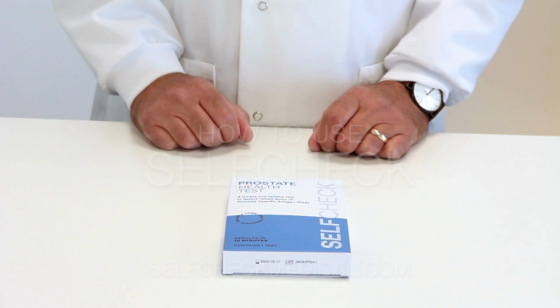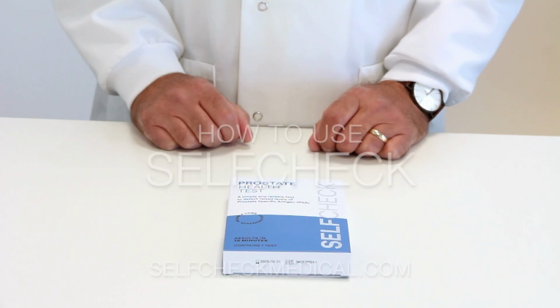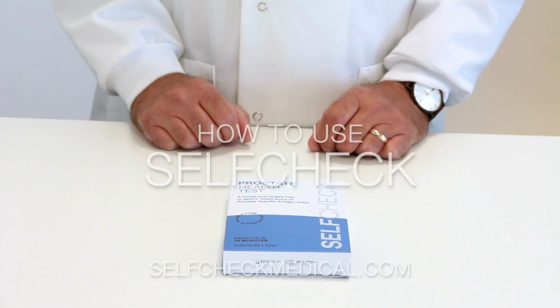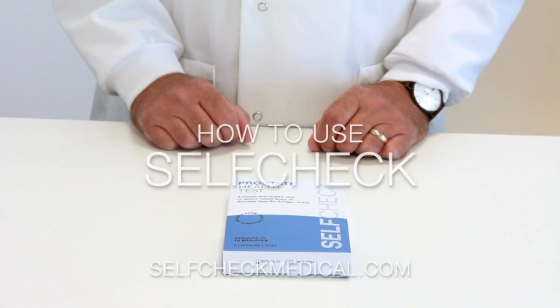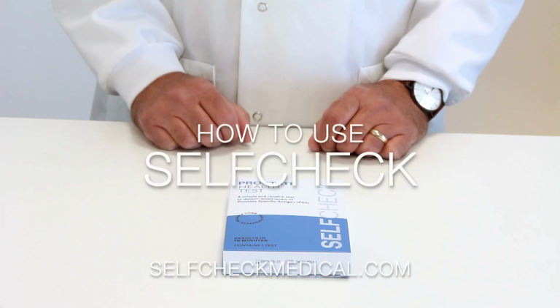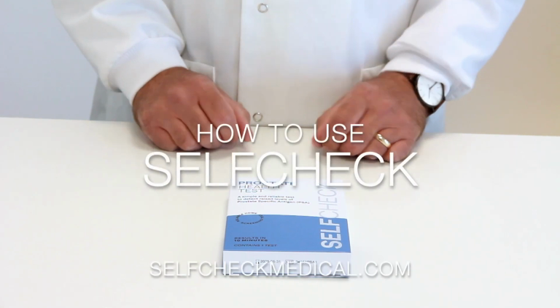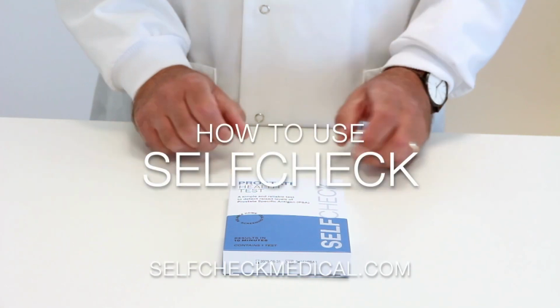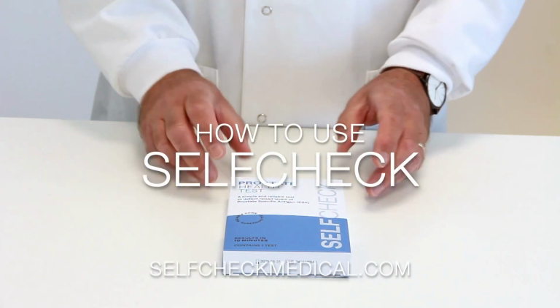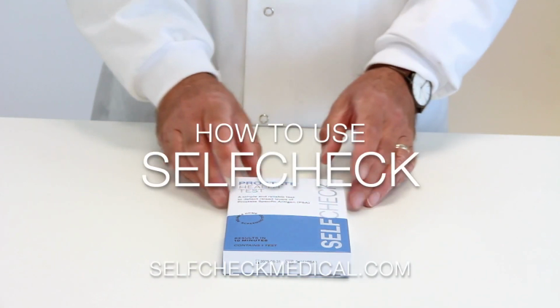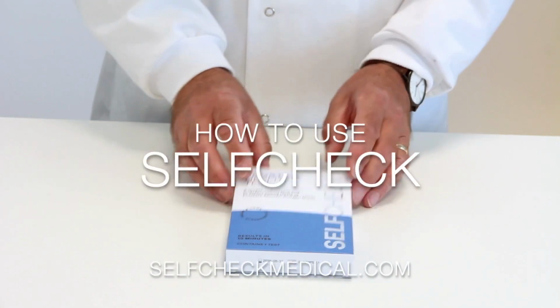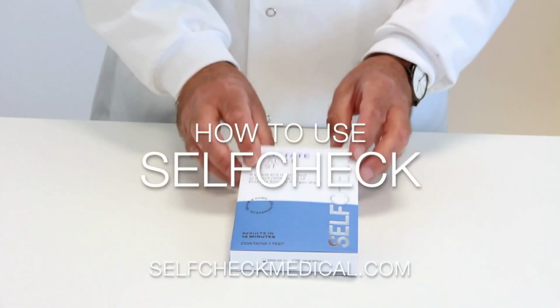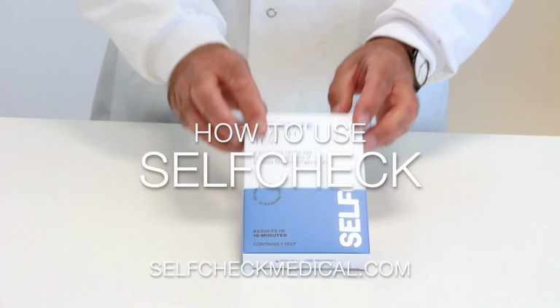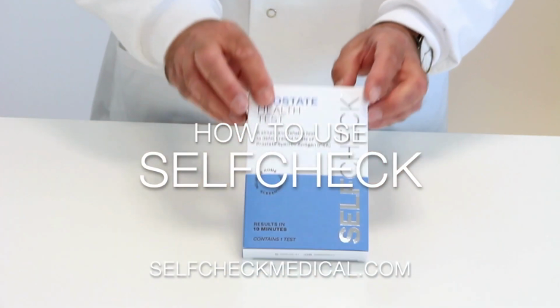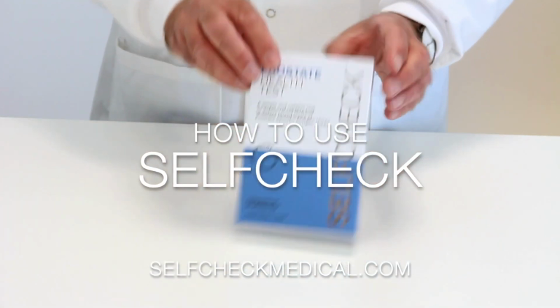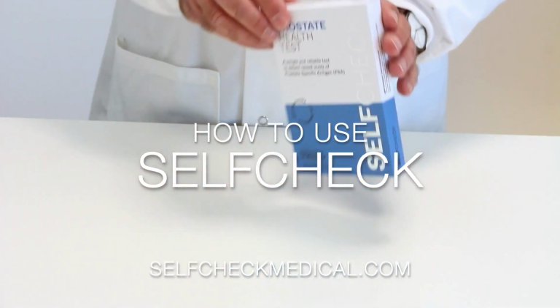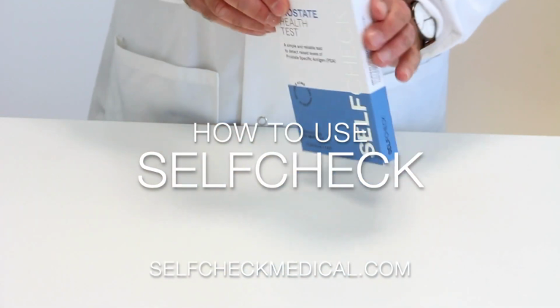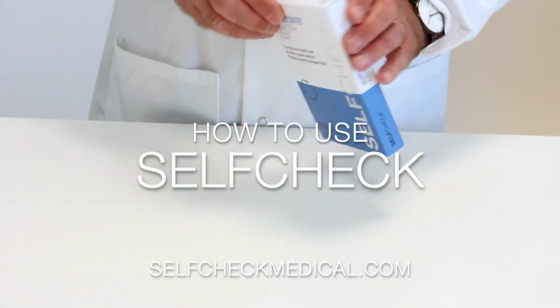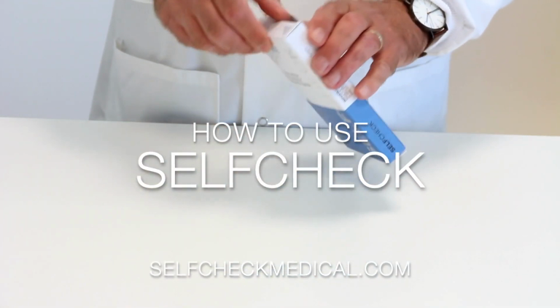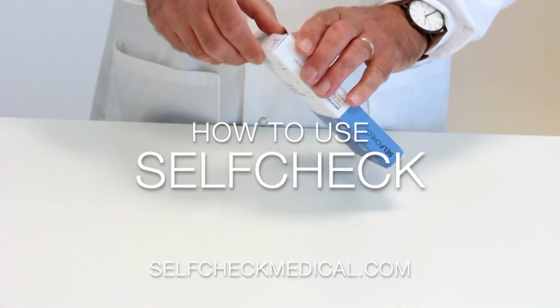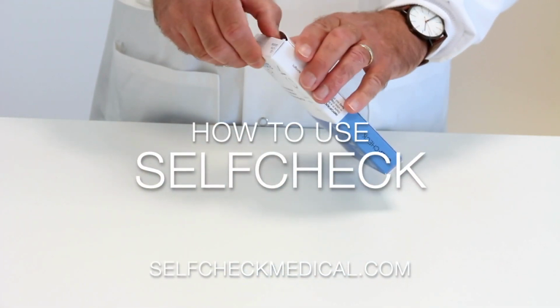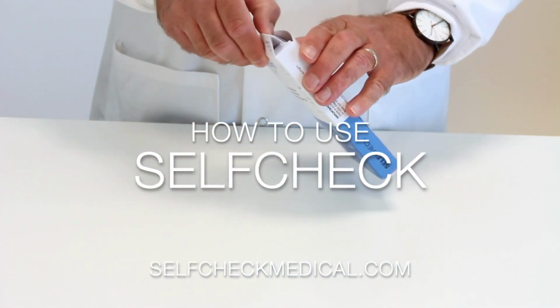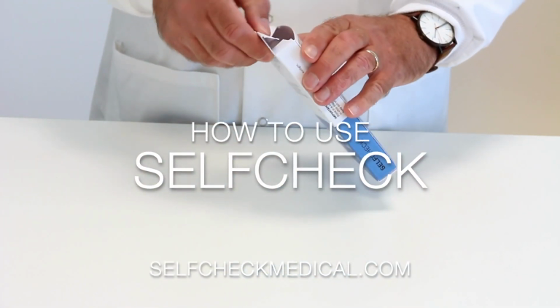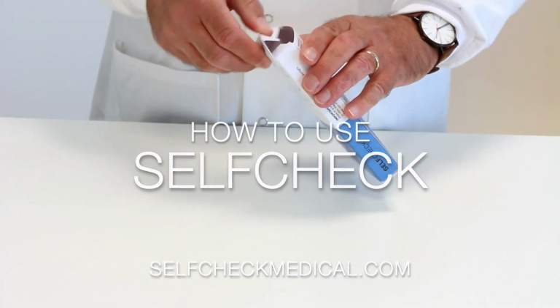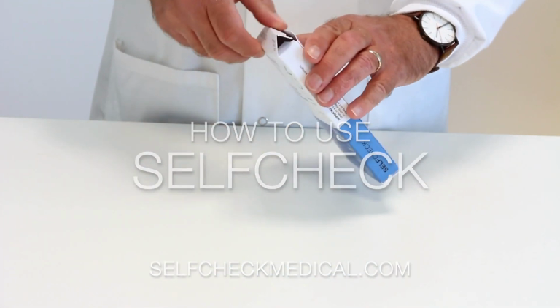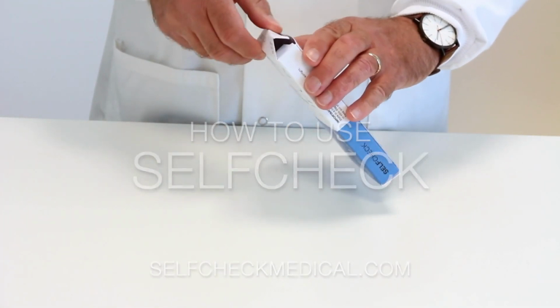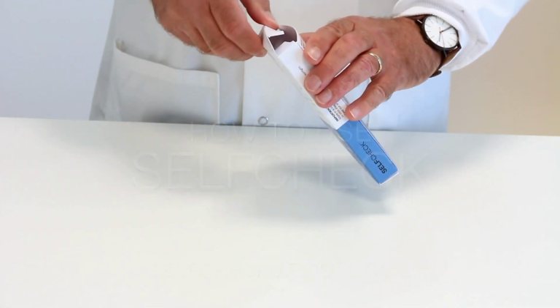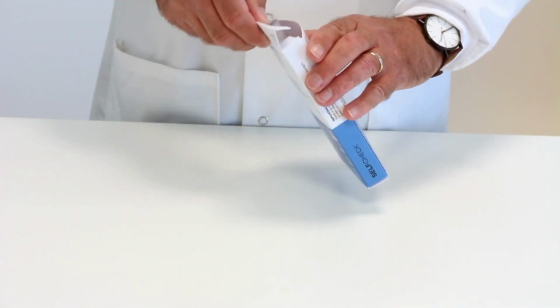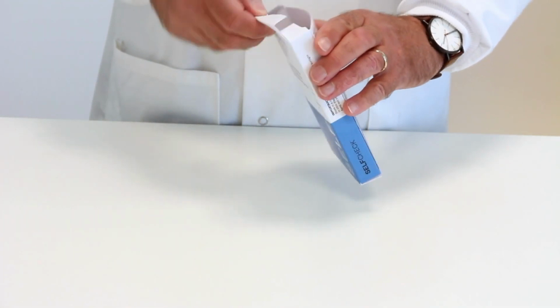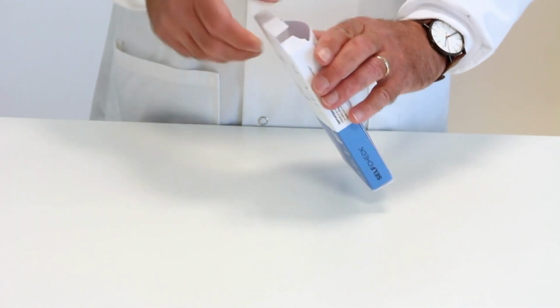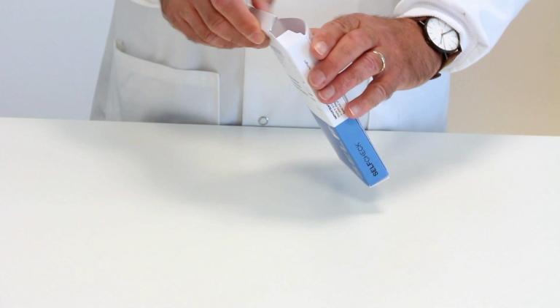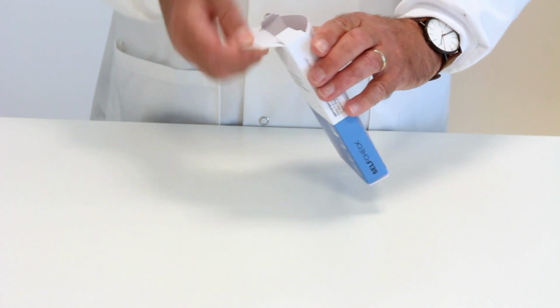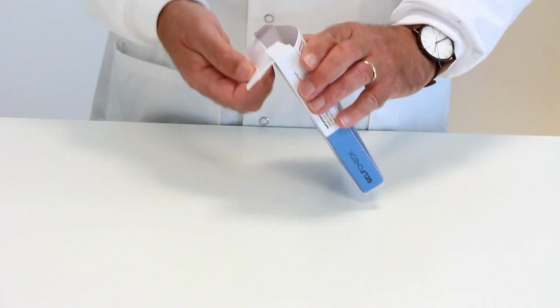How to use a self-check blood test. Wash your hands before starting, then open the box.